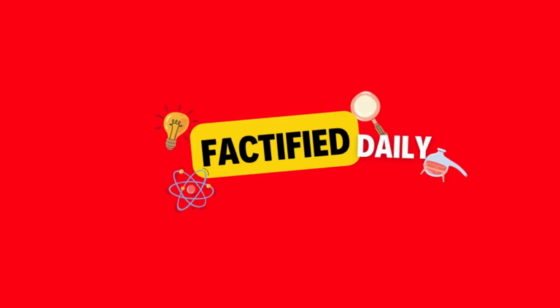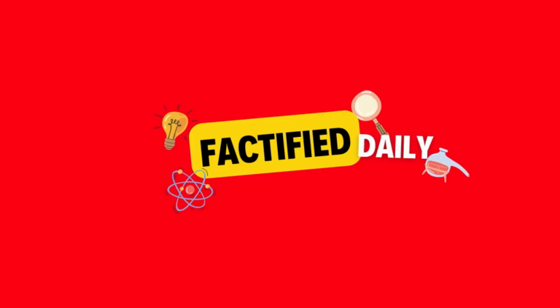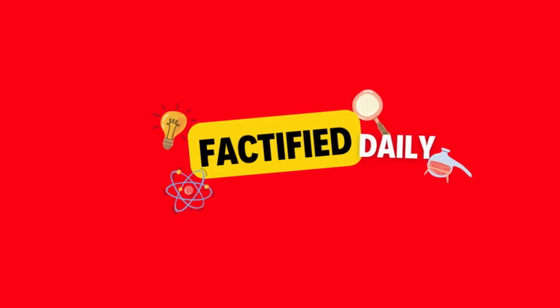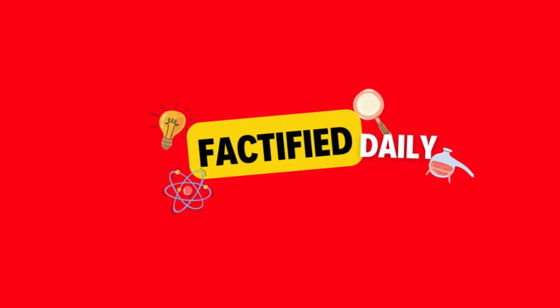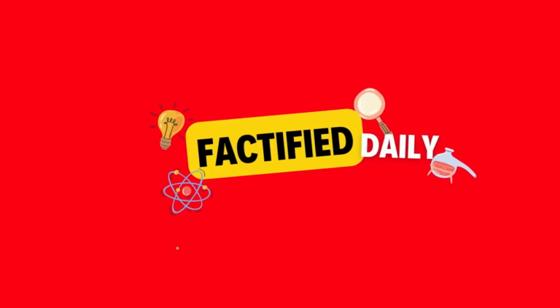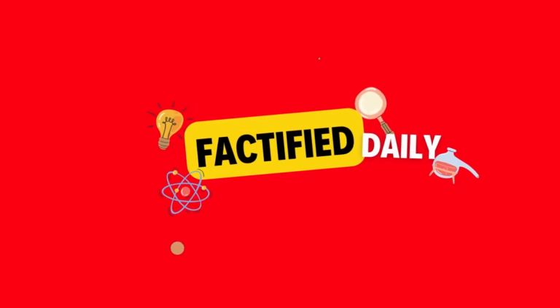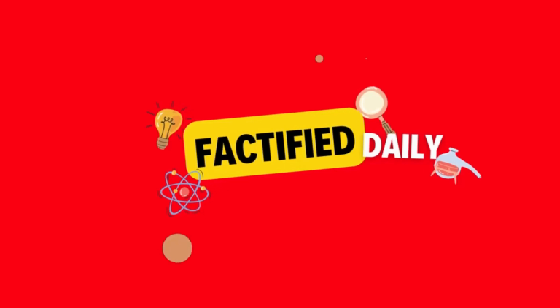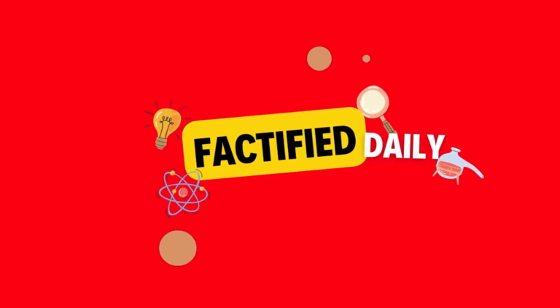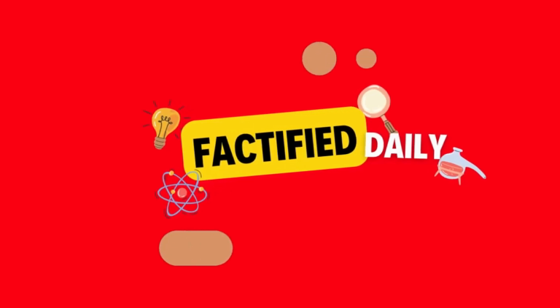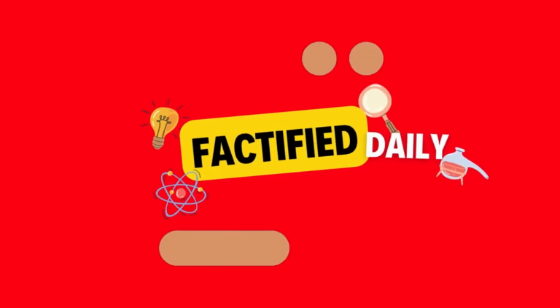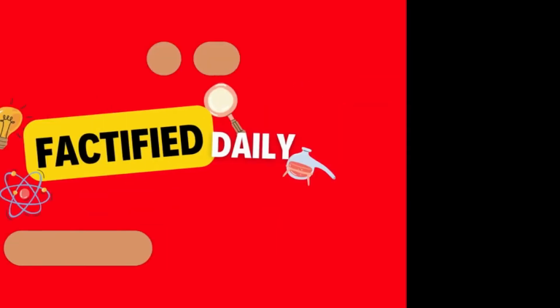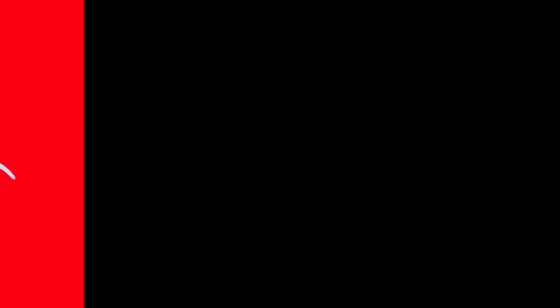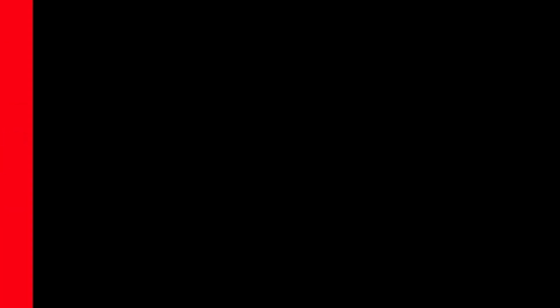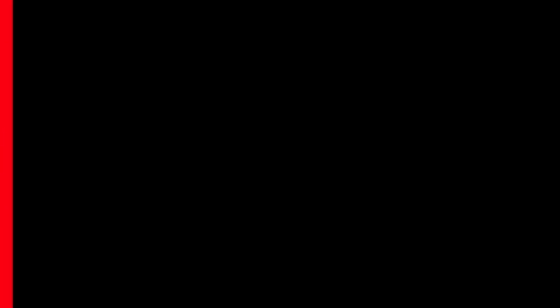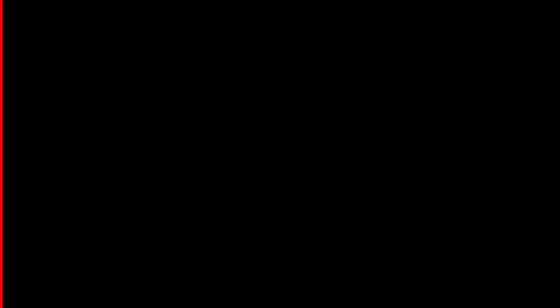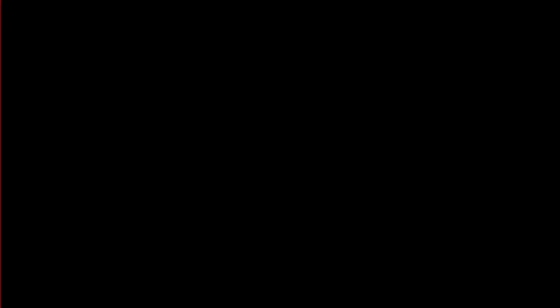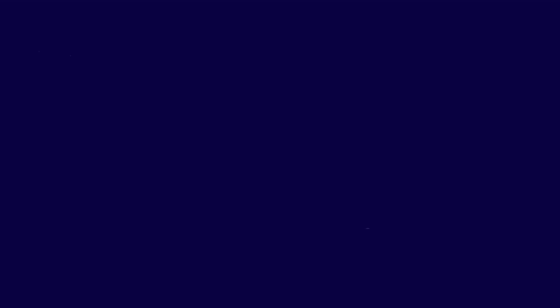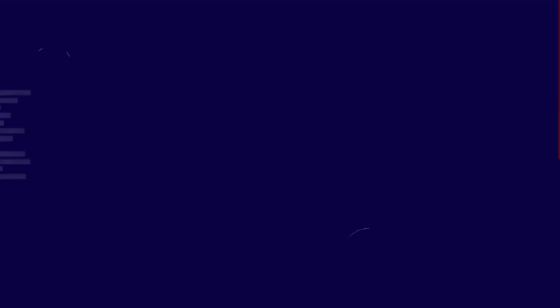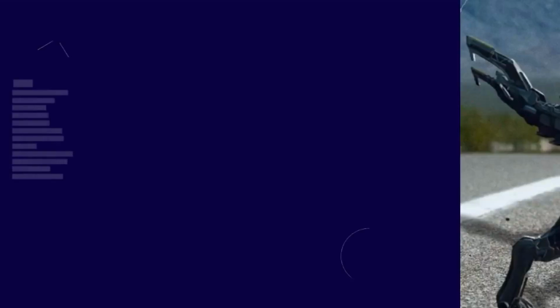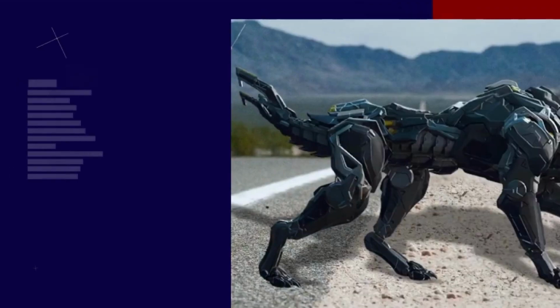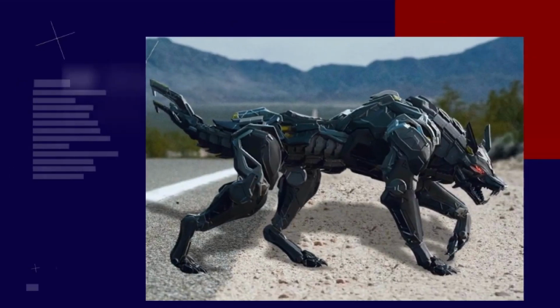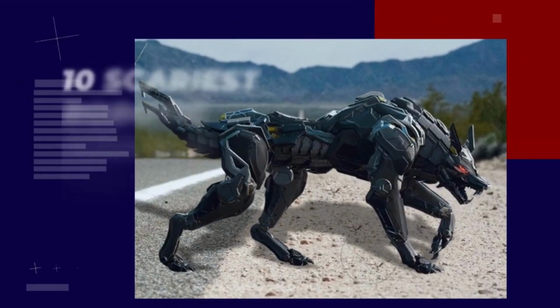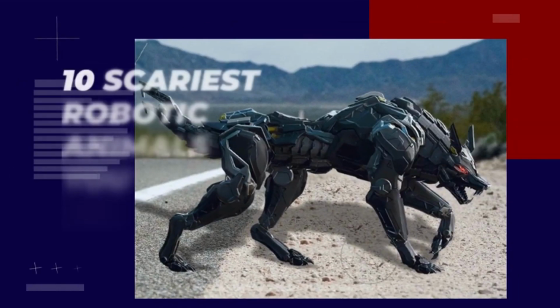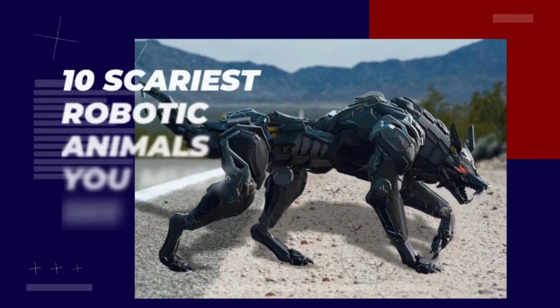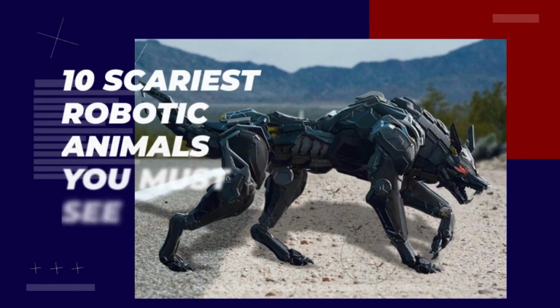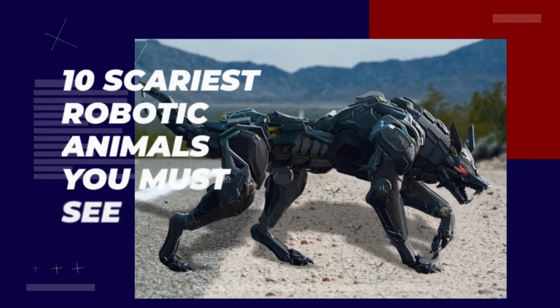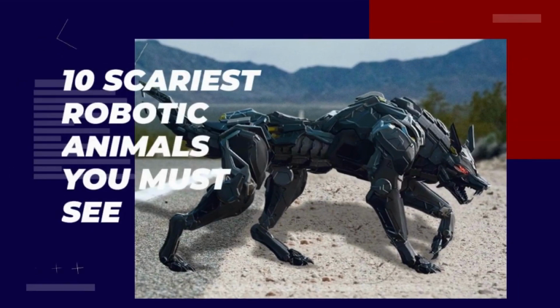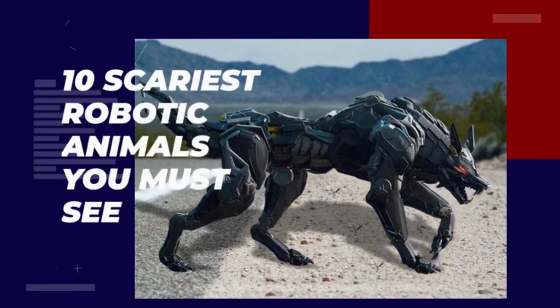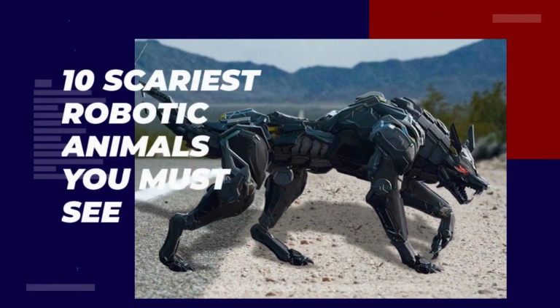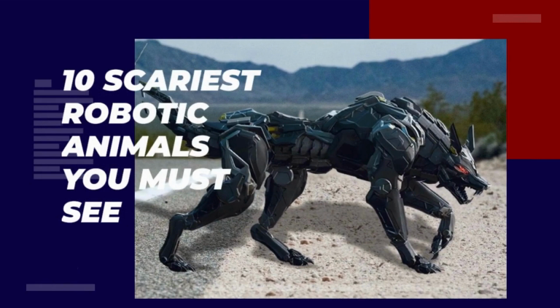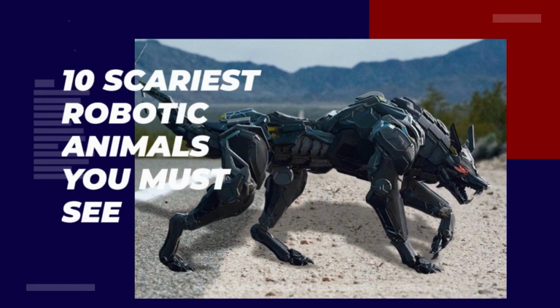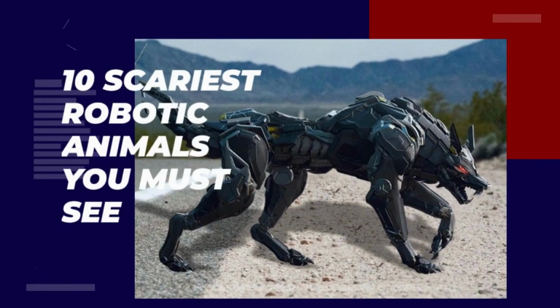Welcome to Factified Daily. 10 Scariest Robotic Animals You Must See.